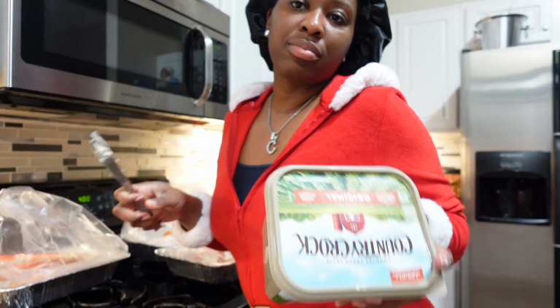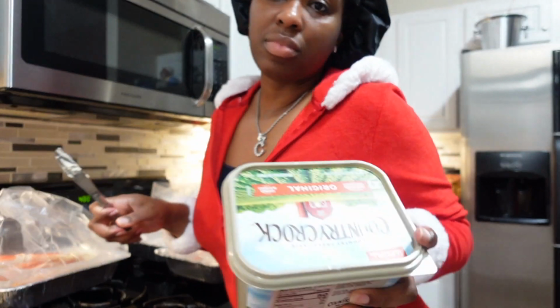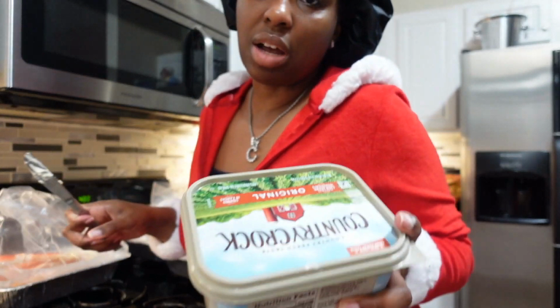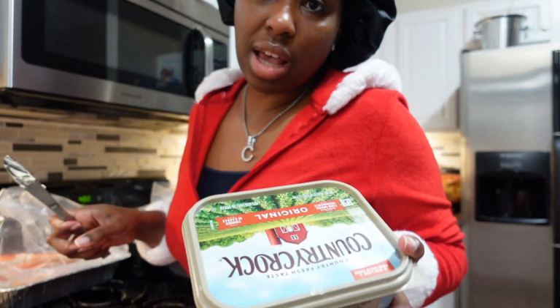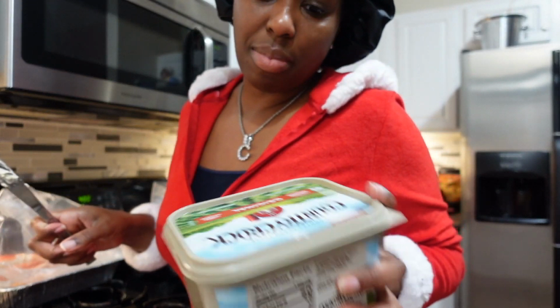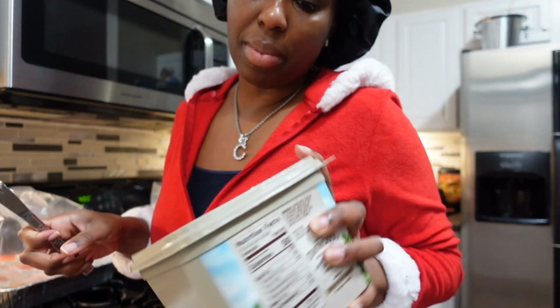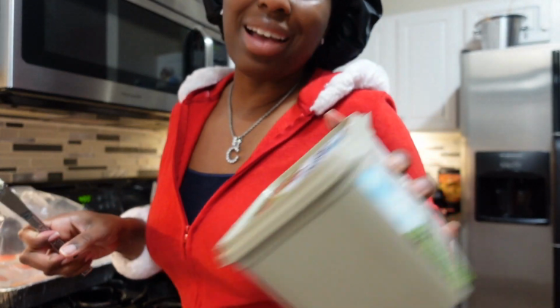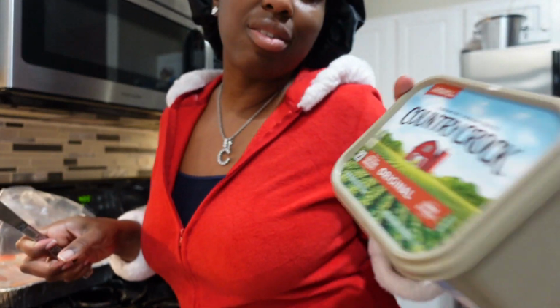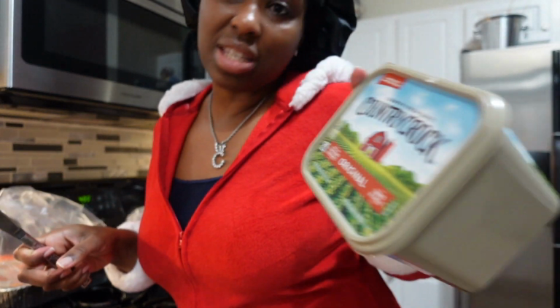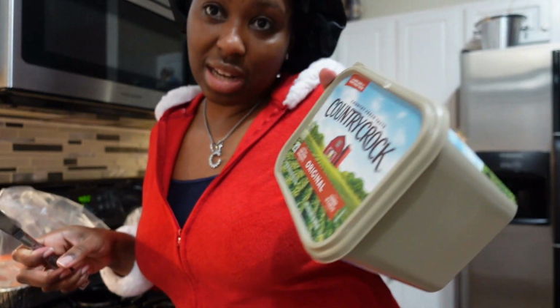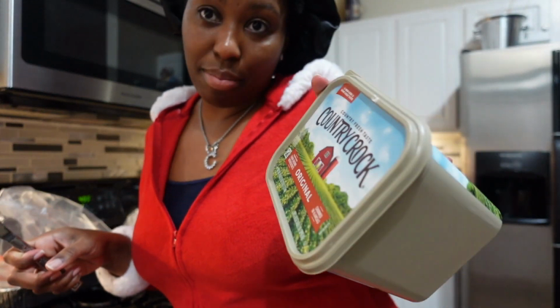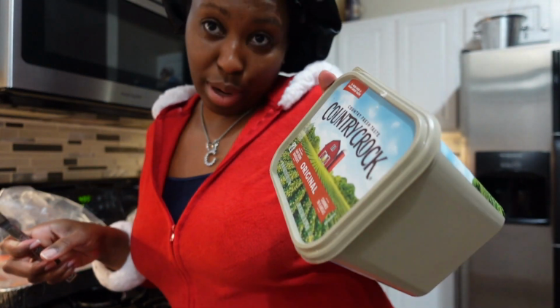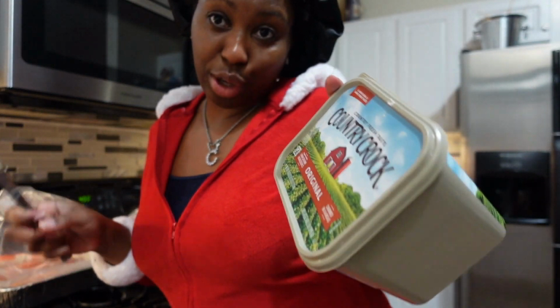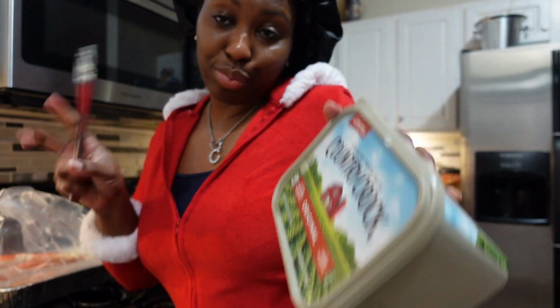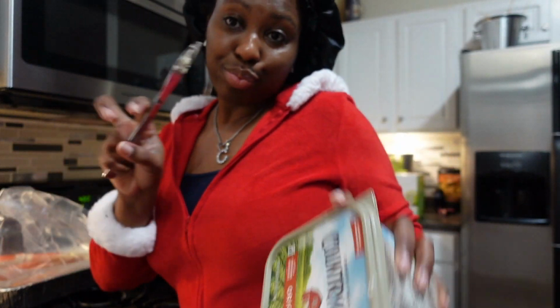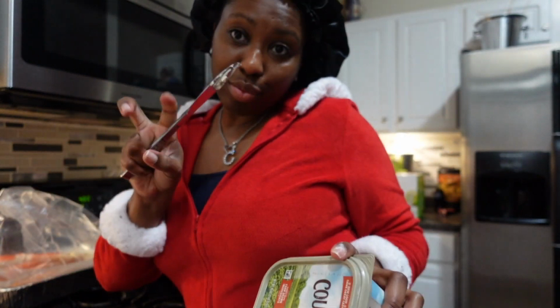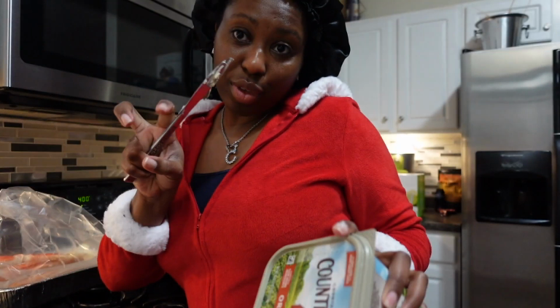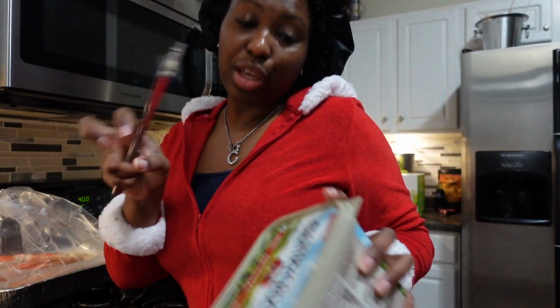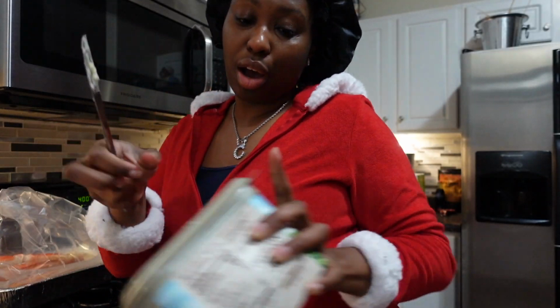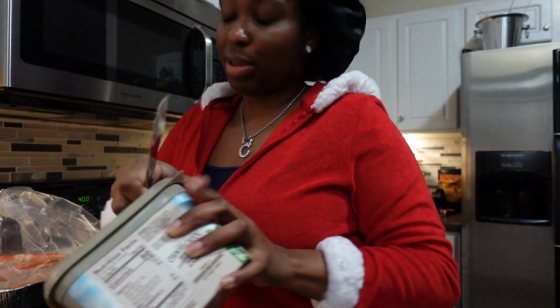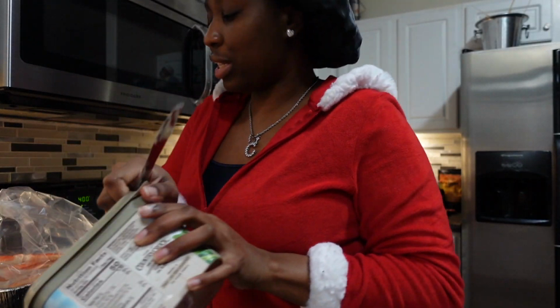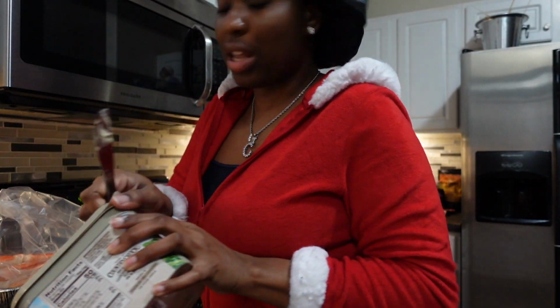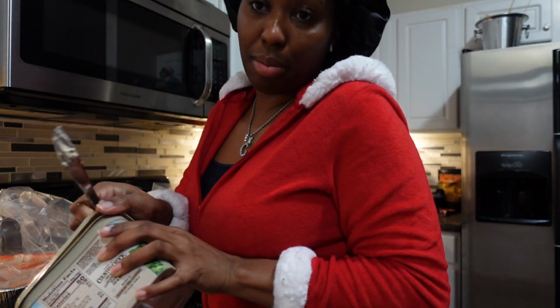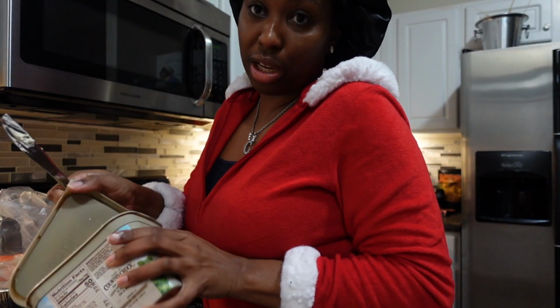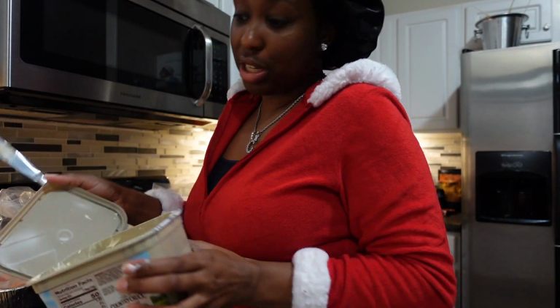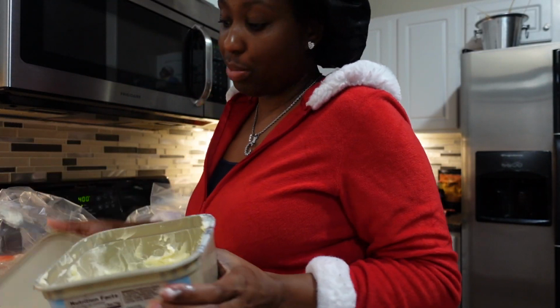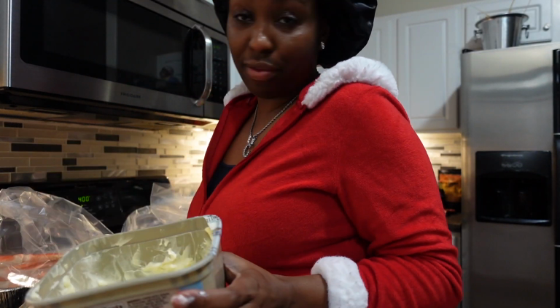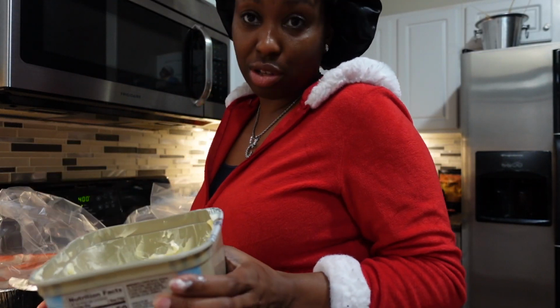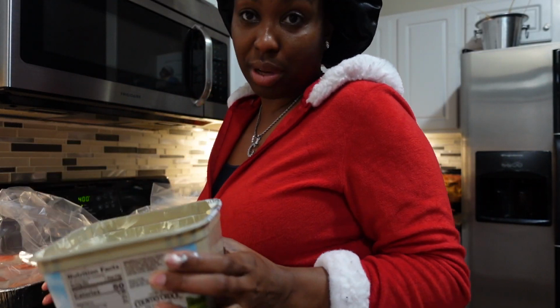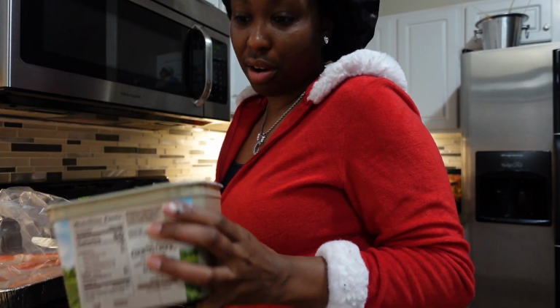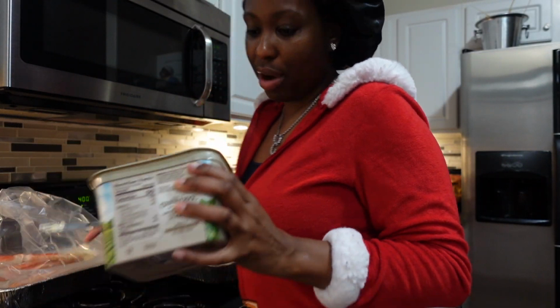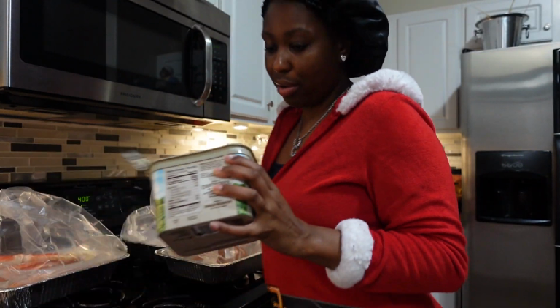Don't talk about me — I know this is not butter, y'all, but this is our butter. This is Black folks' butter, all right.